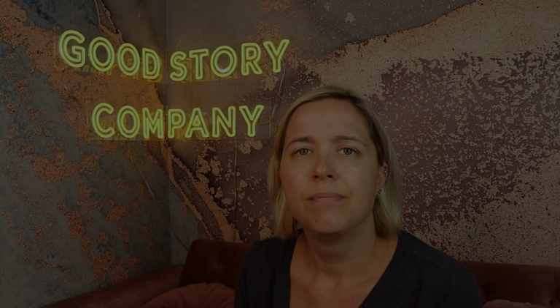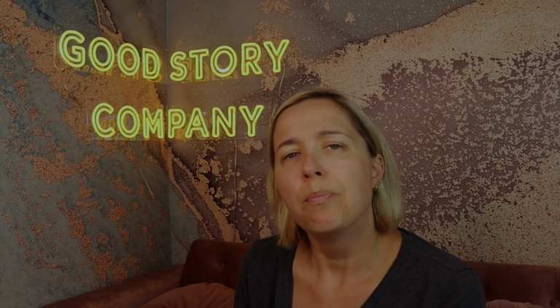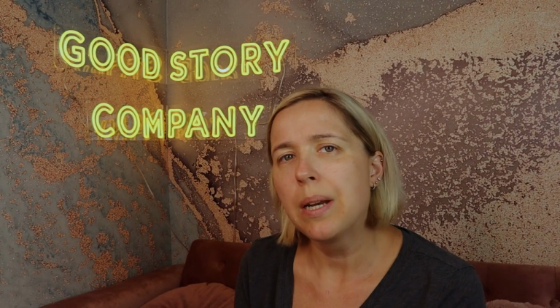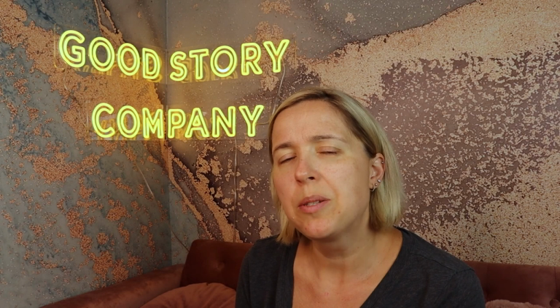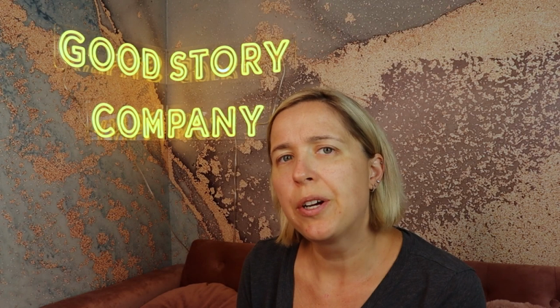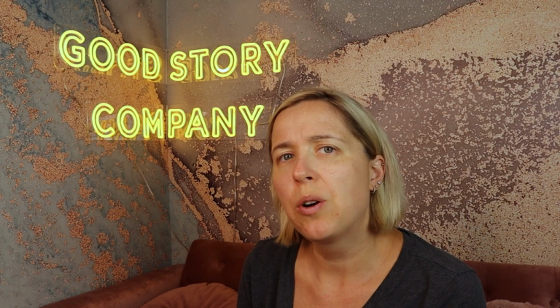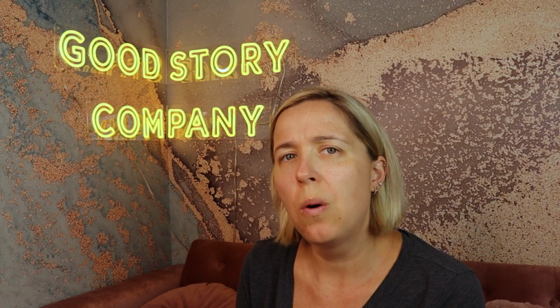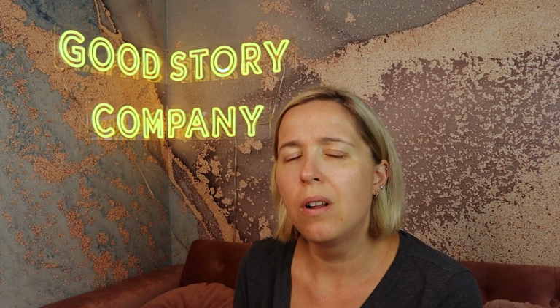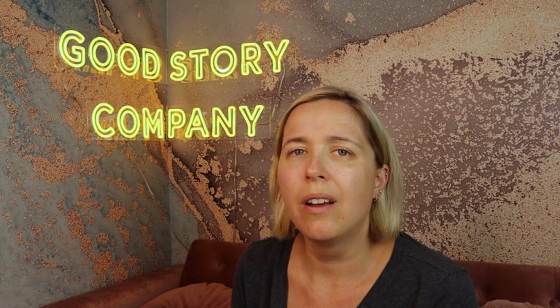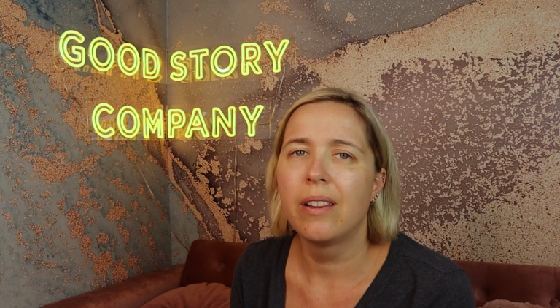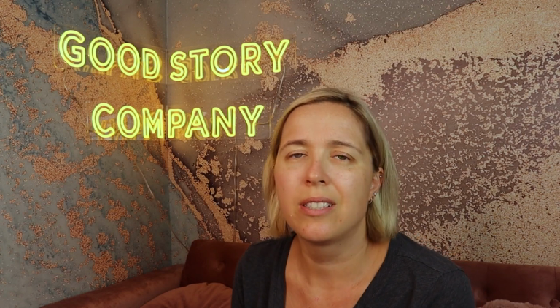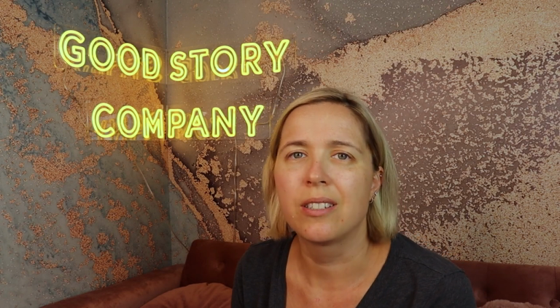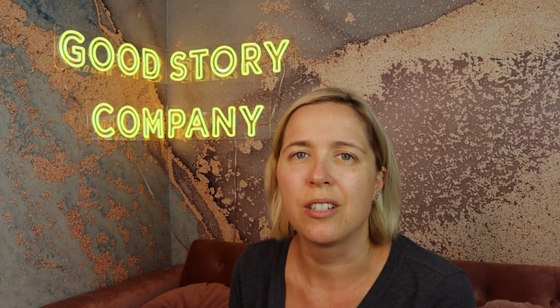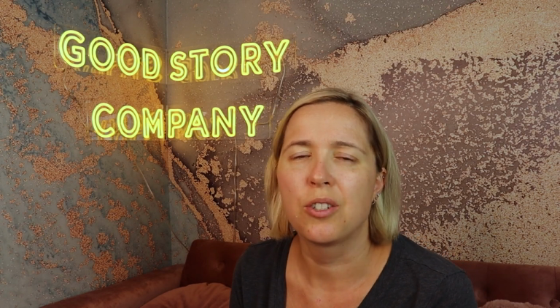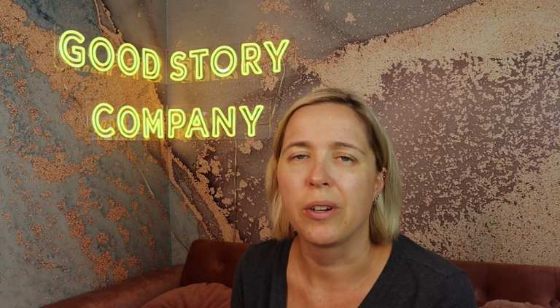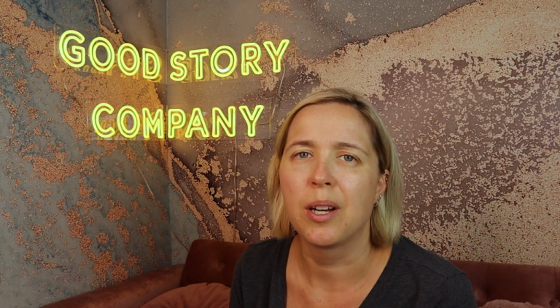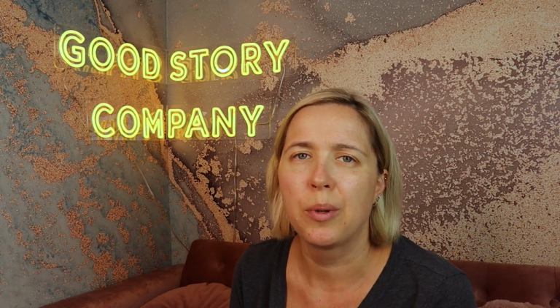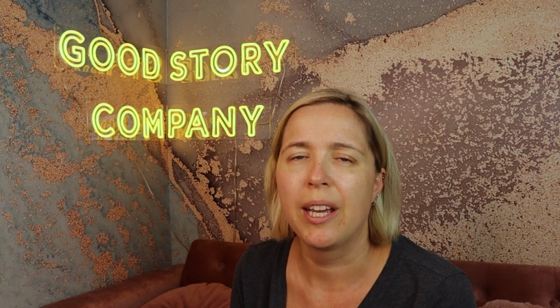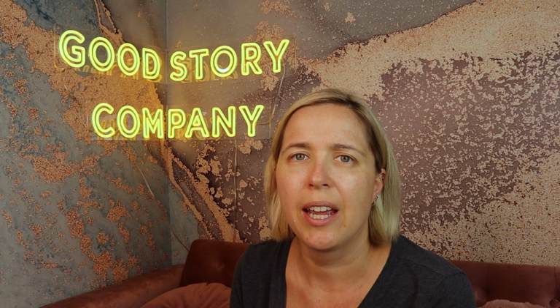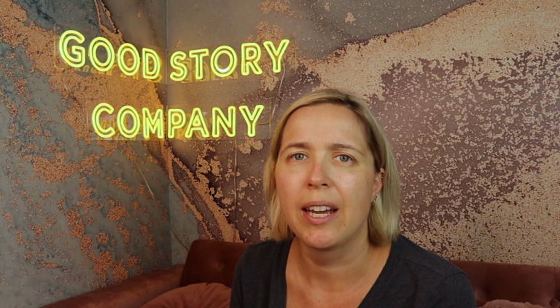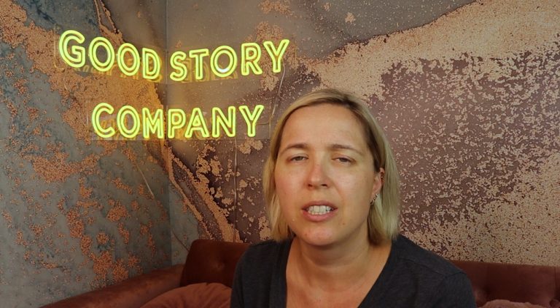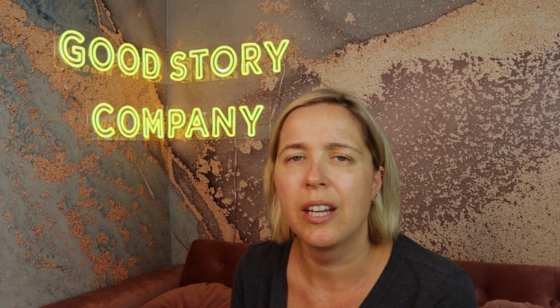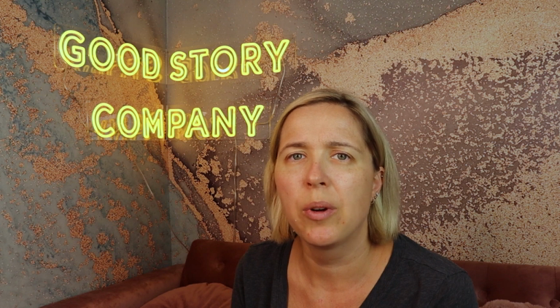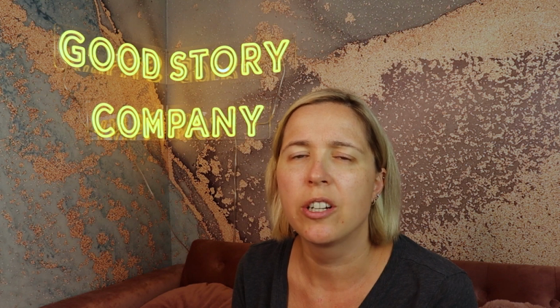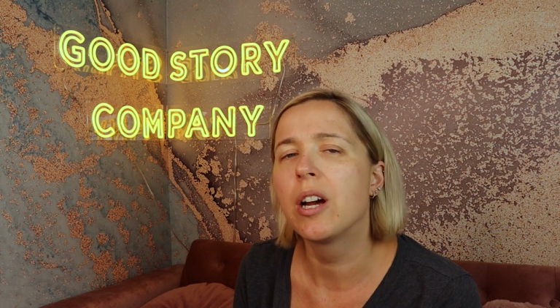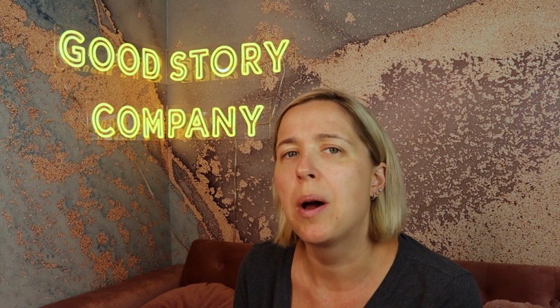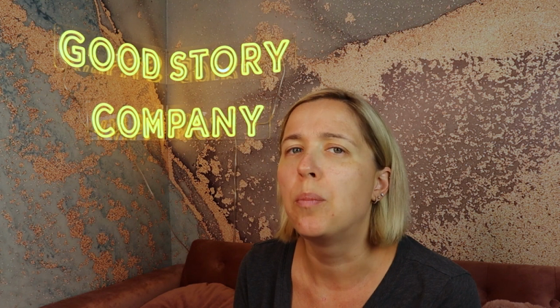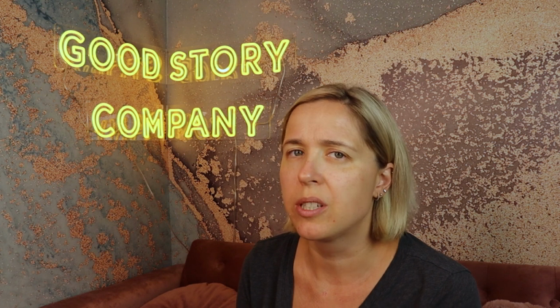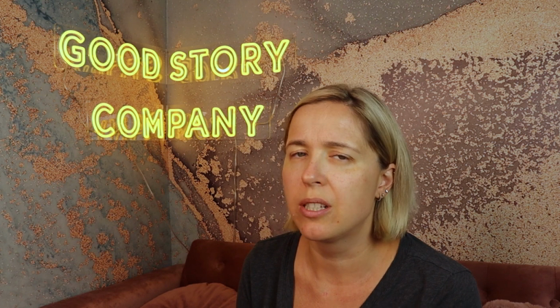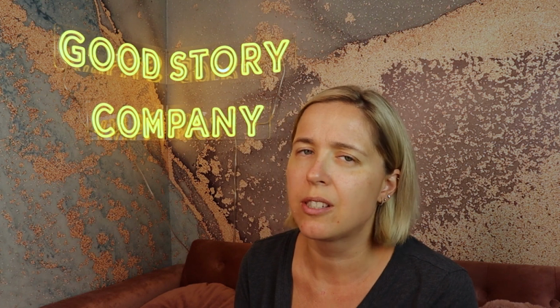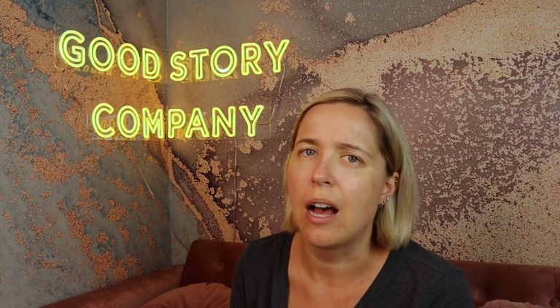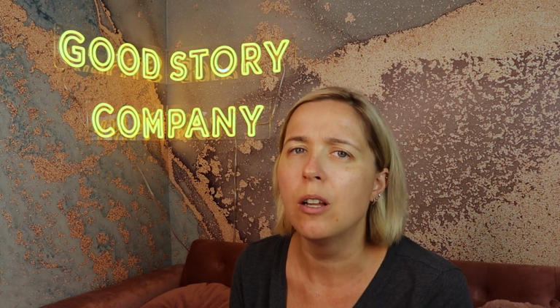My name is Mary Cole. This is Good Story Company, and today we are talking about books that sell.